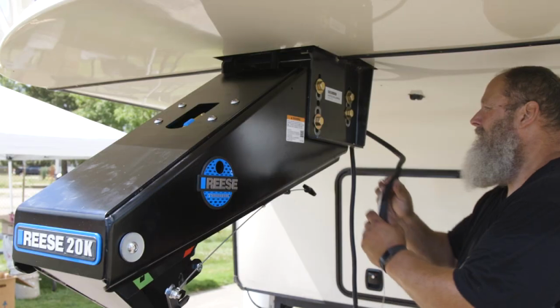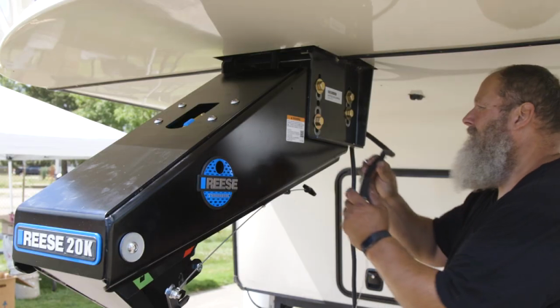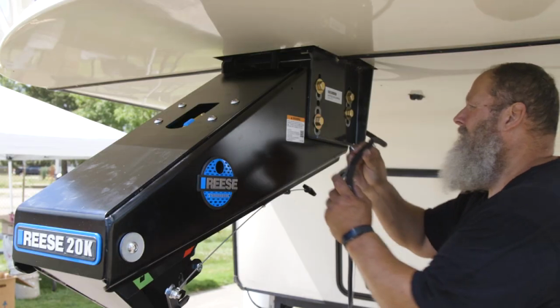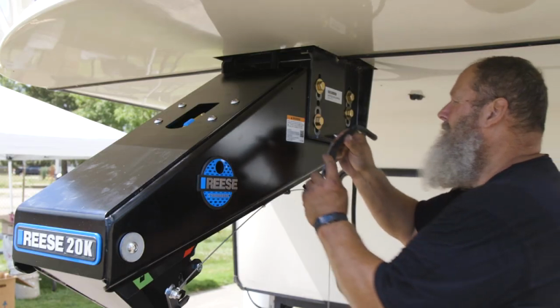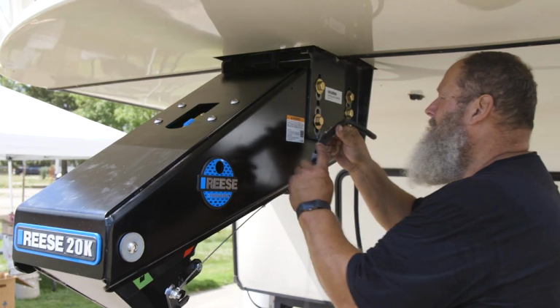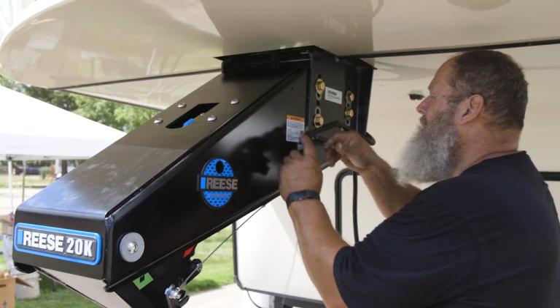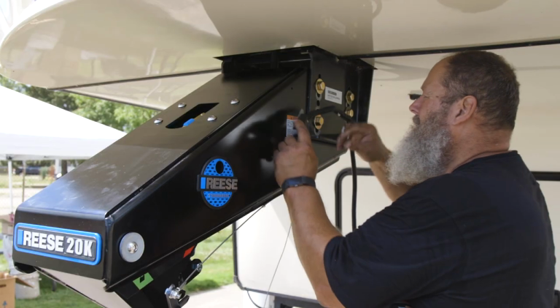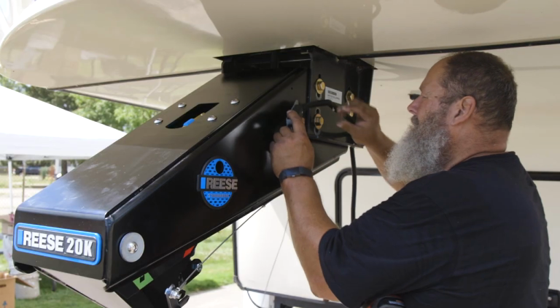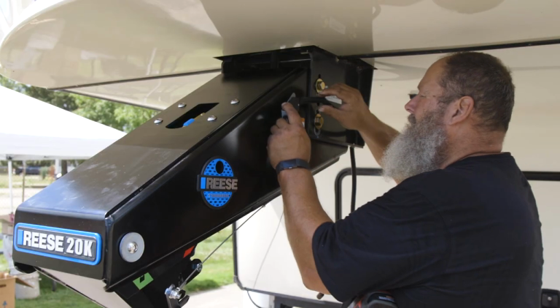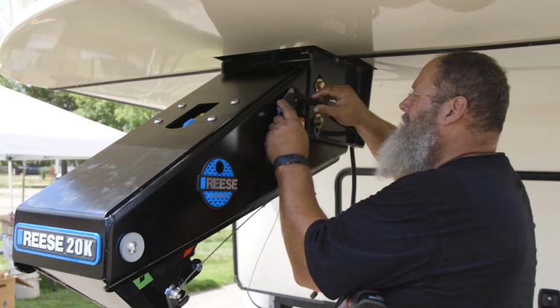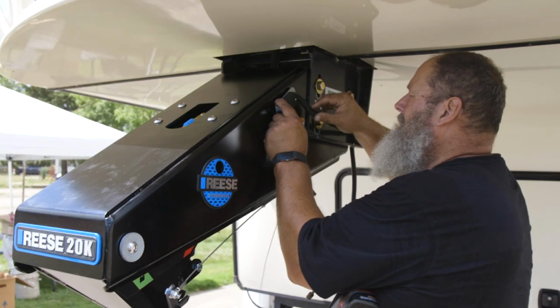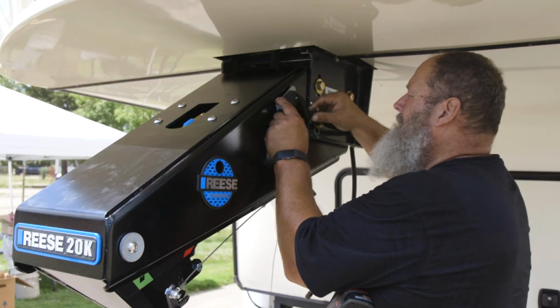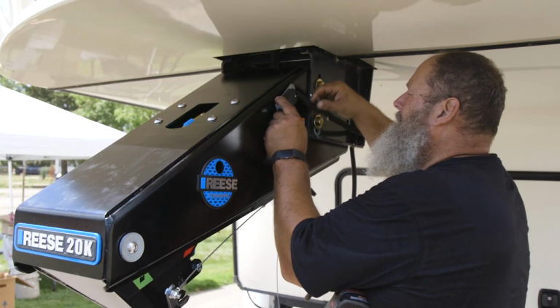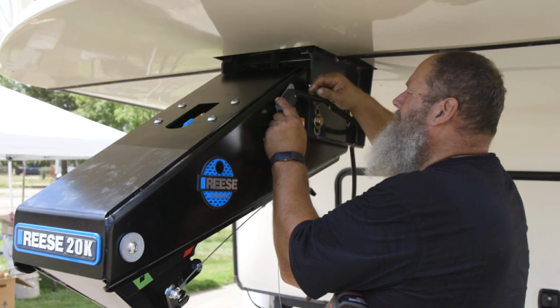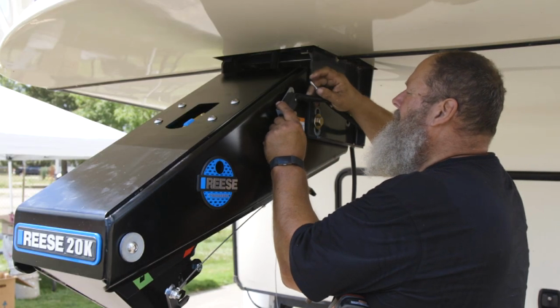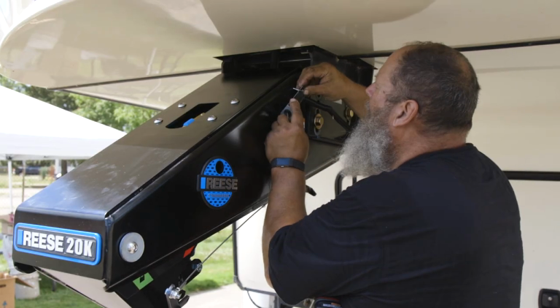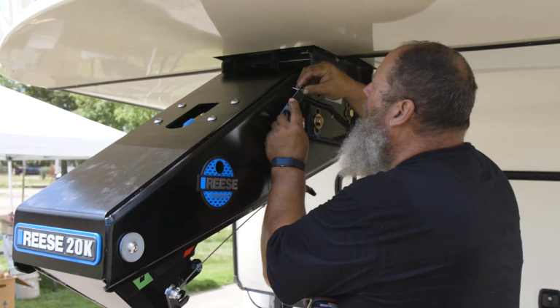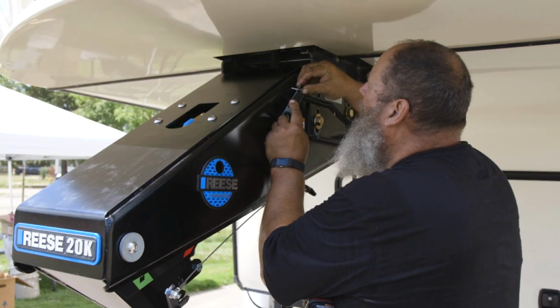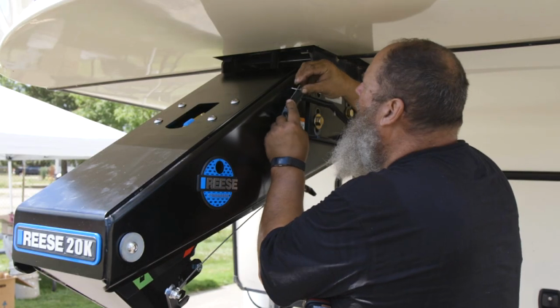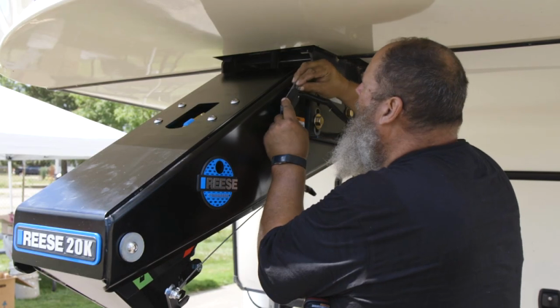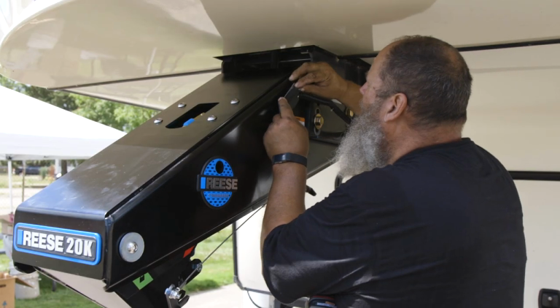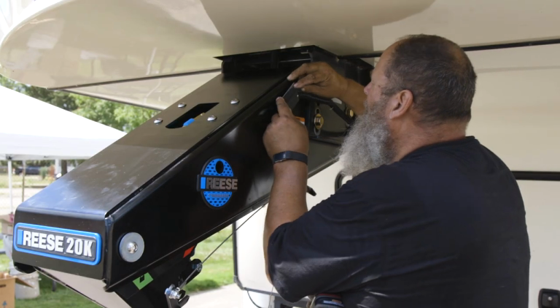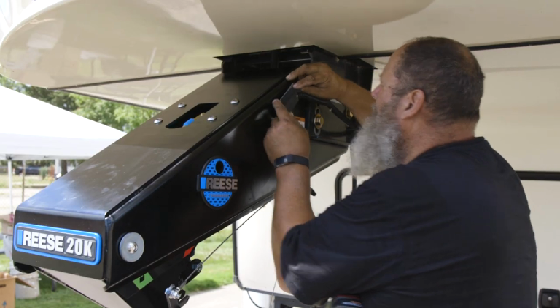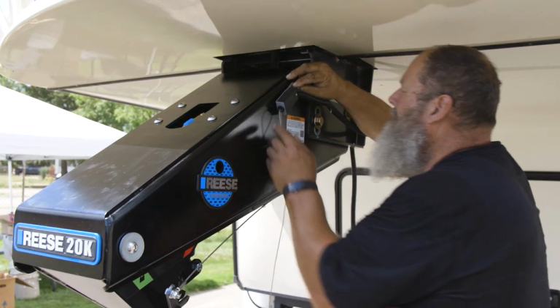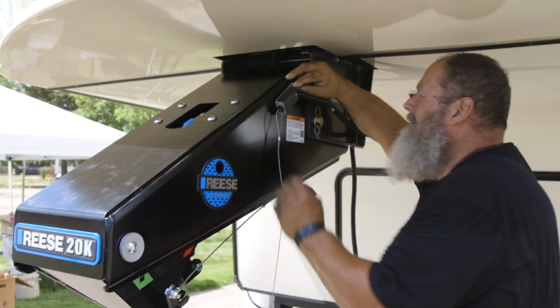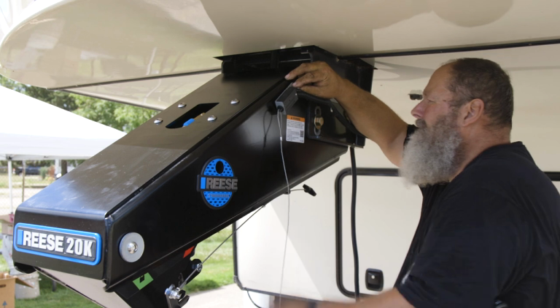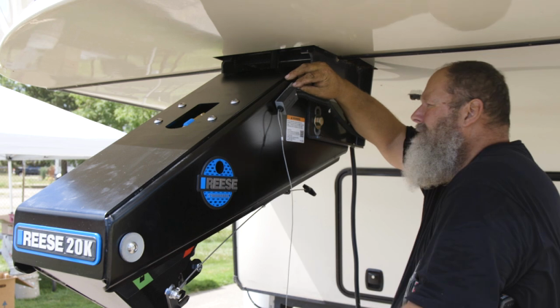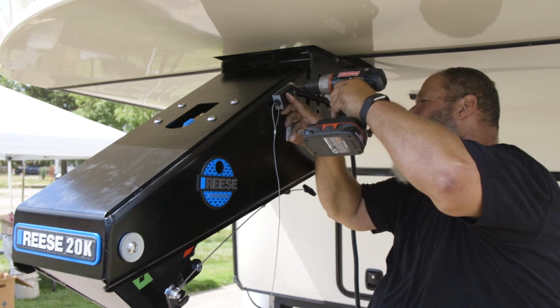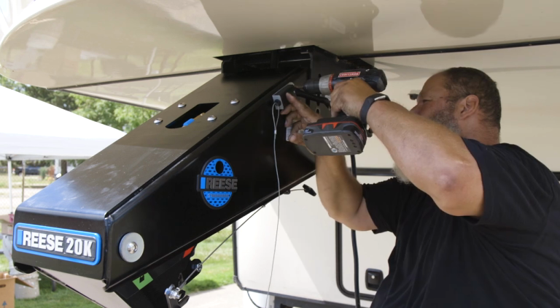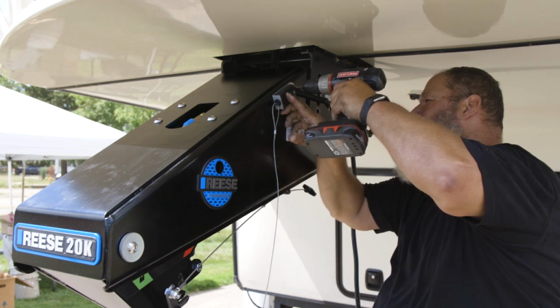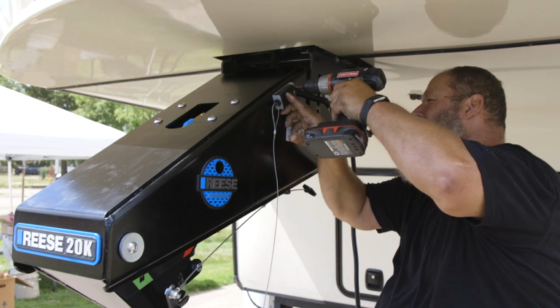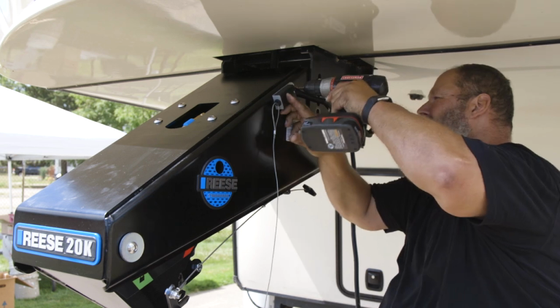After everything has been tightened, reattach the safety lanyard breakaway switch.